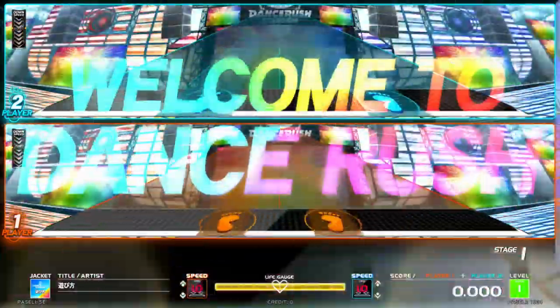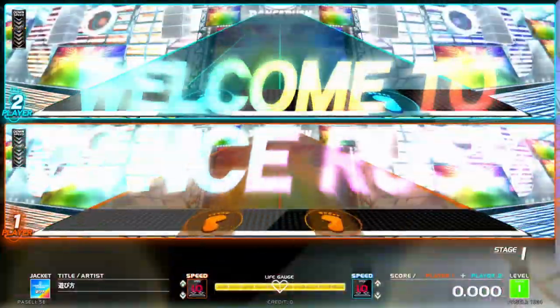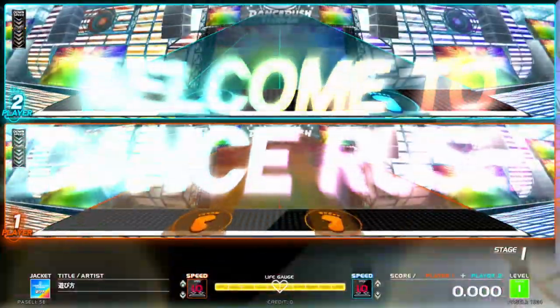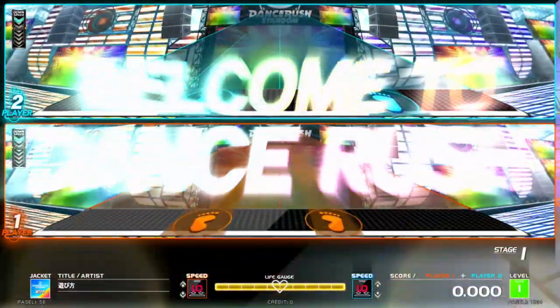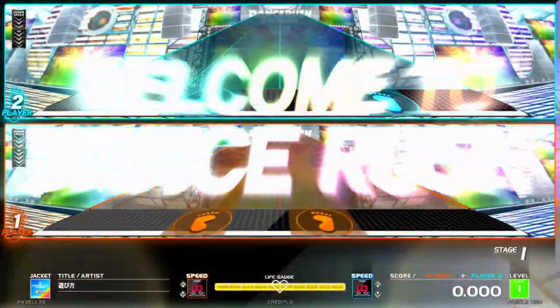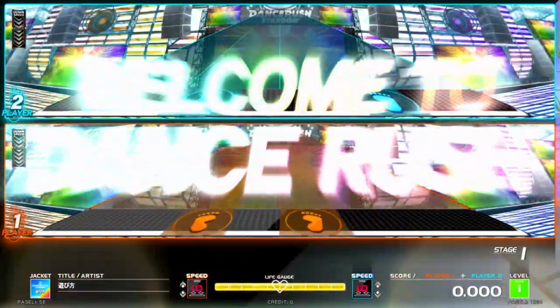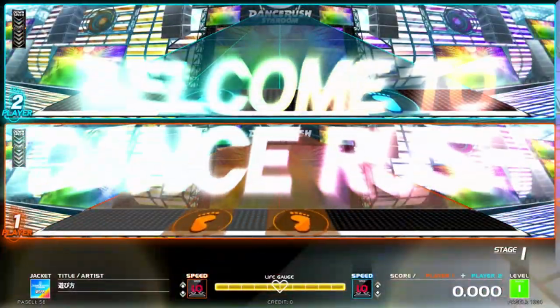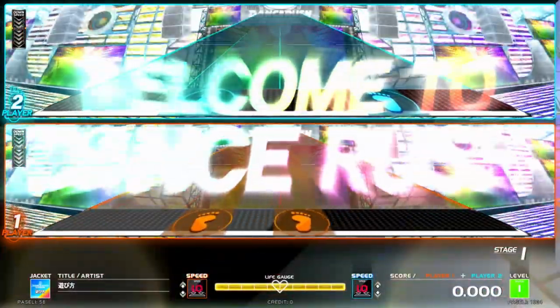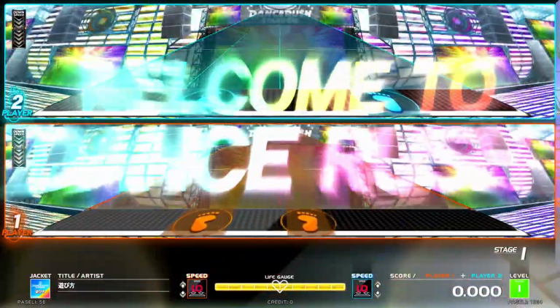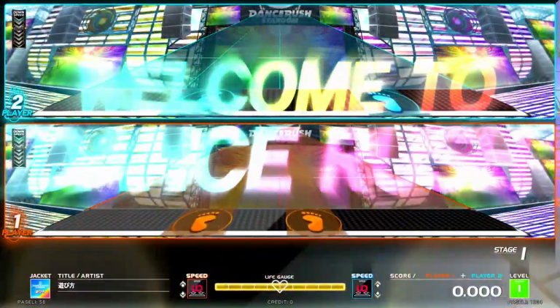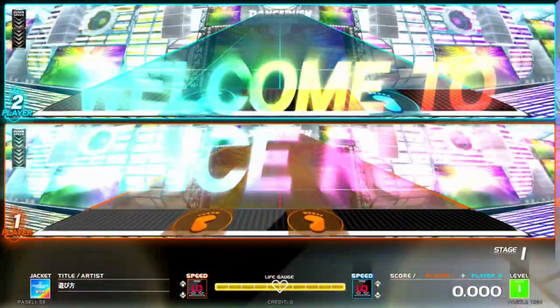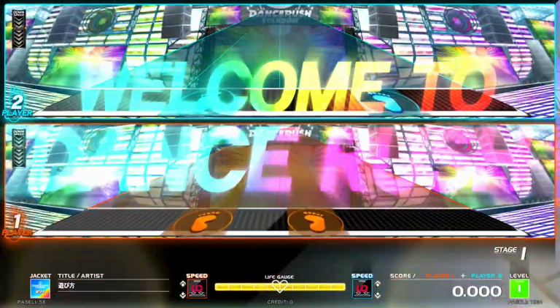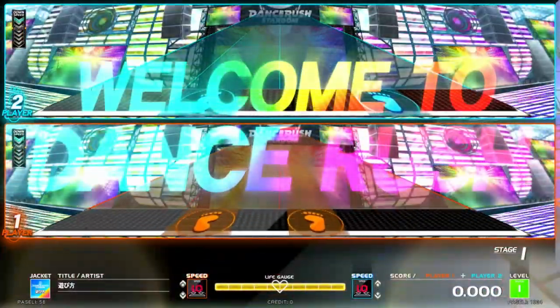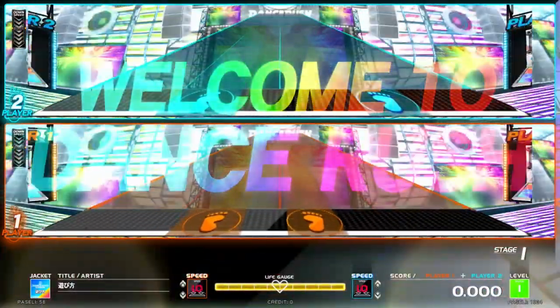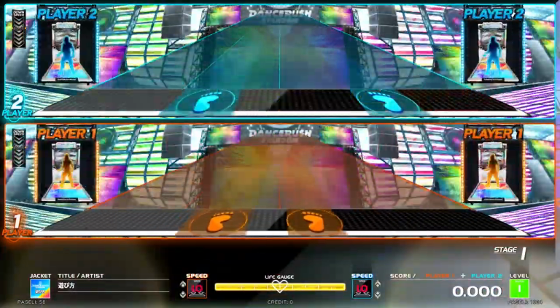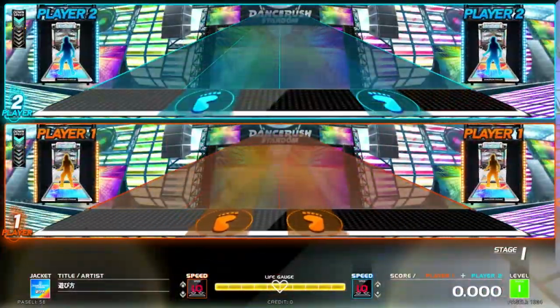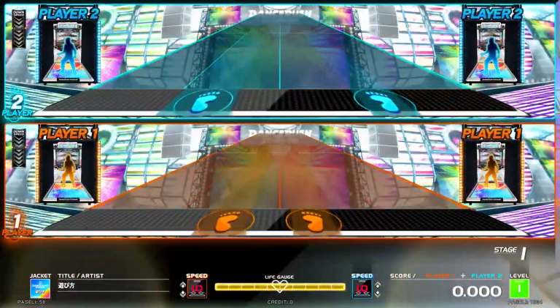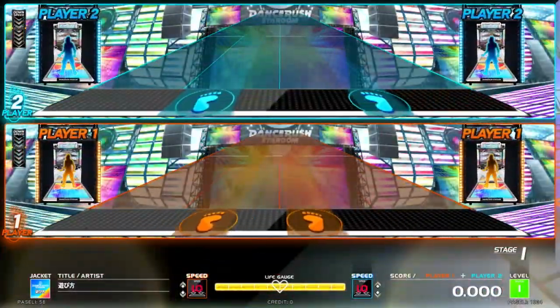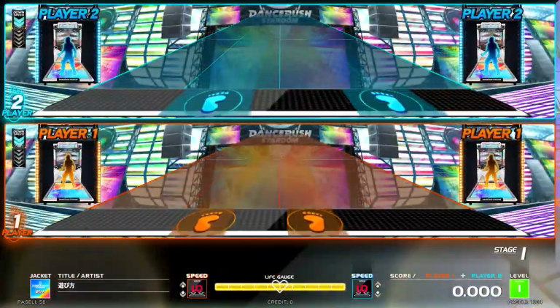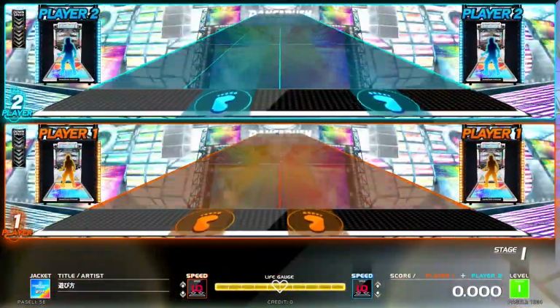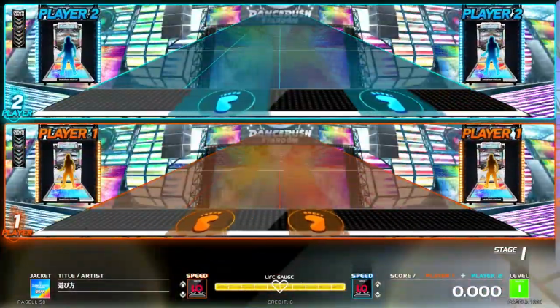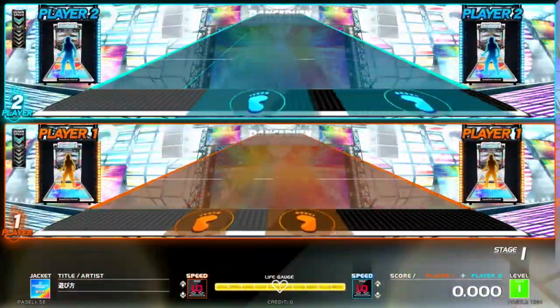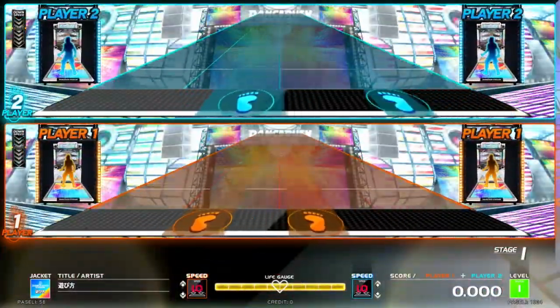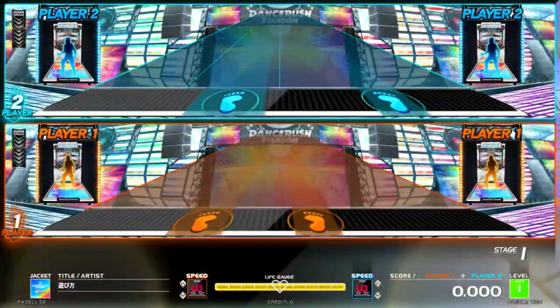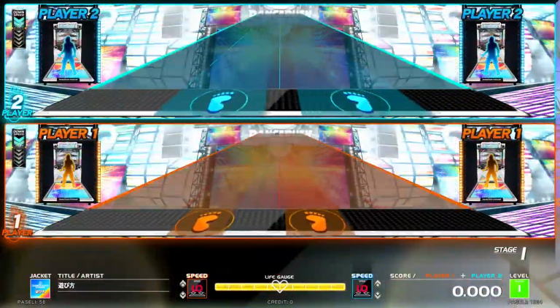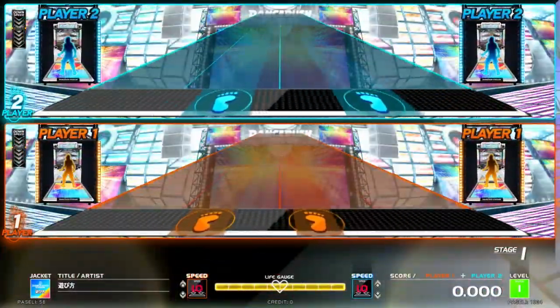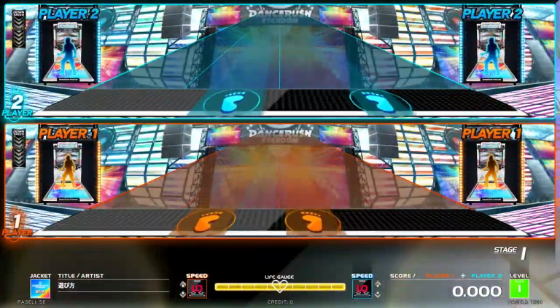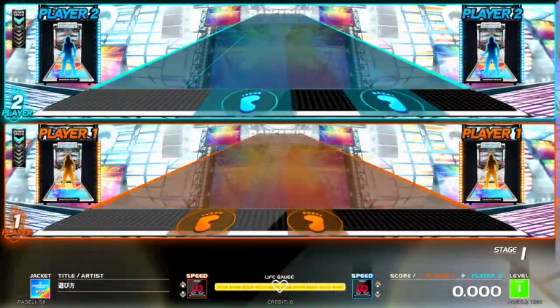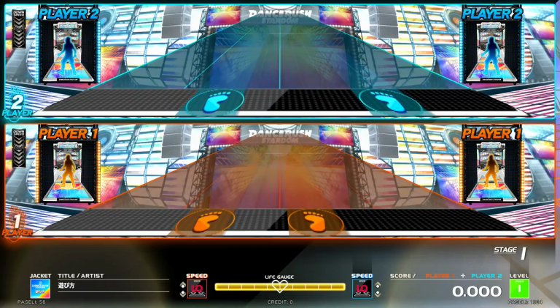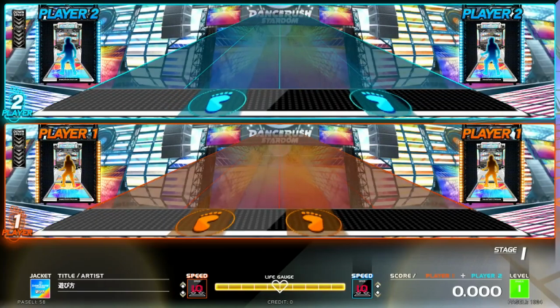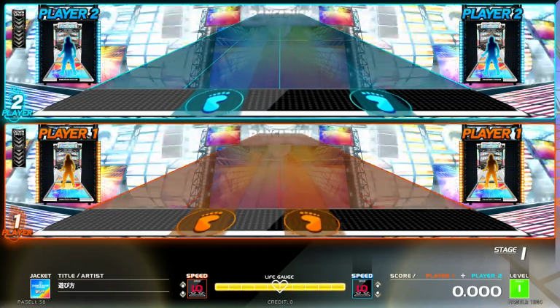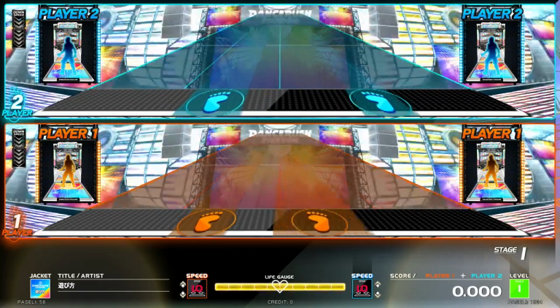Welcome to Dance Crush! Here we are going to teach you a cool dance to play.